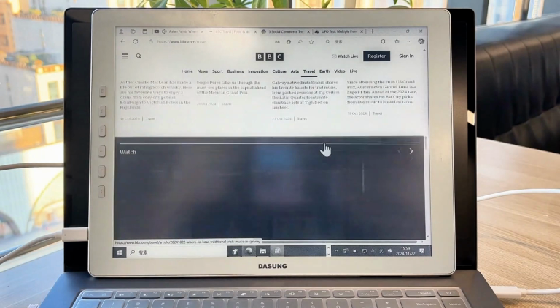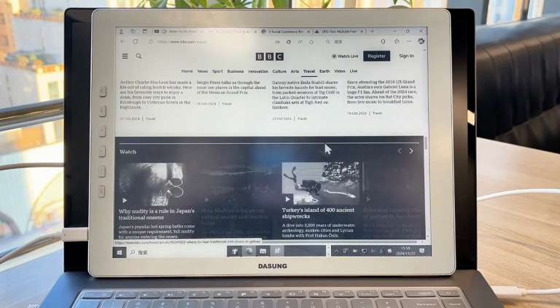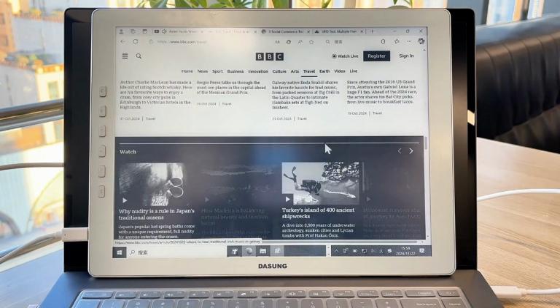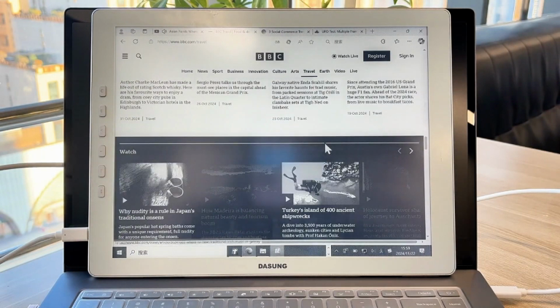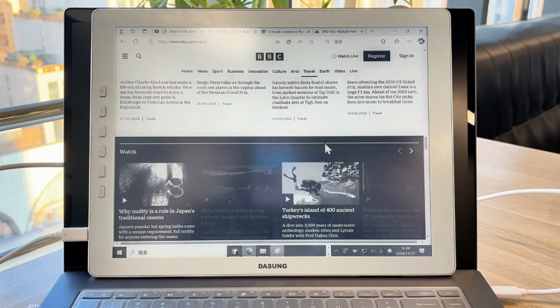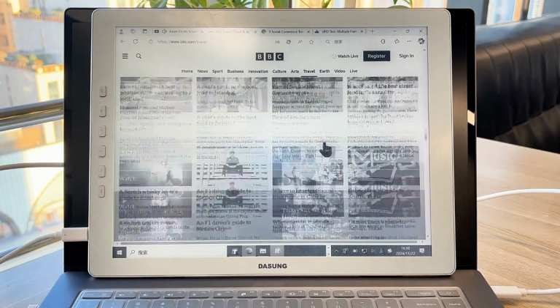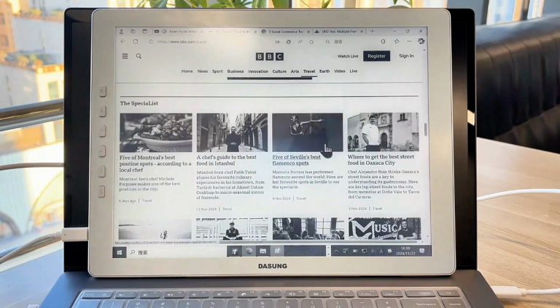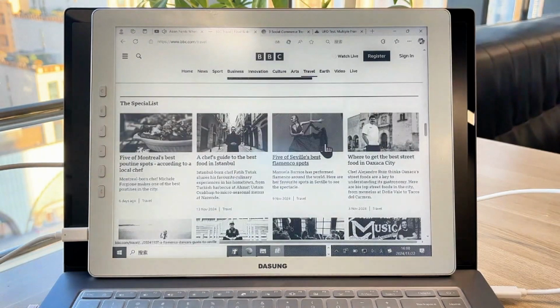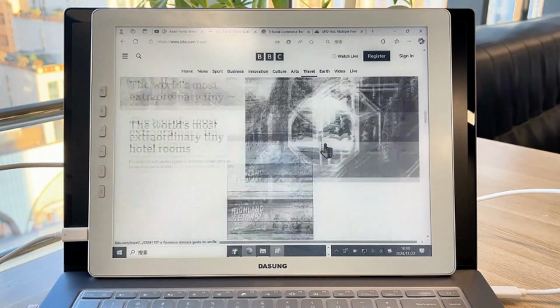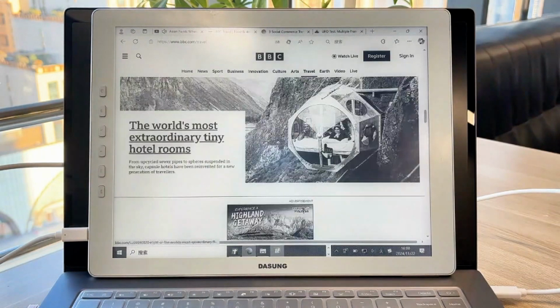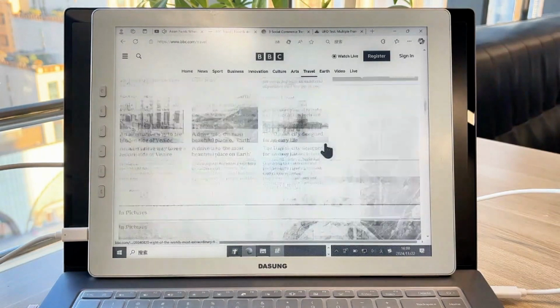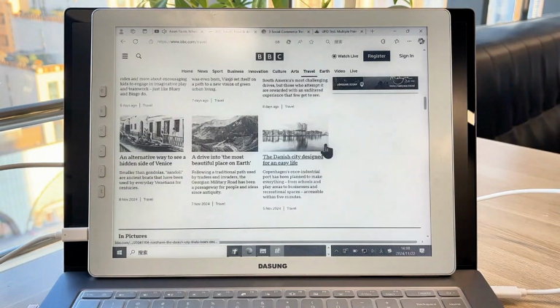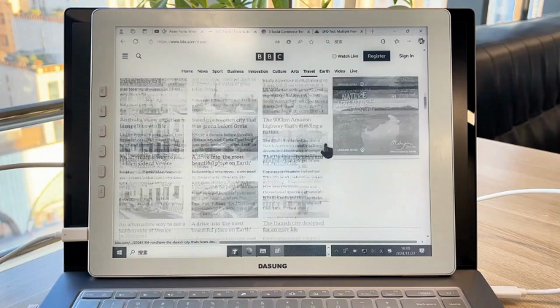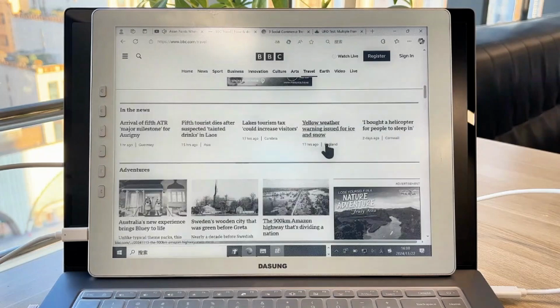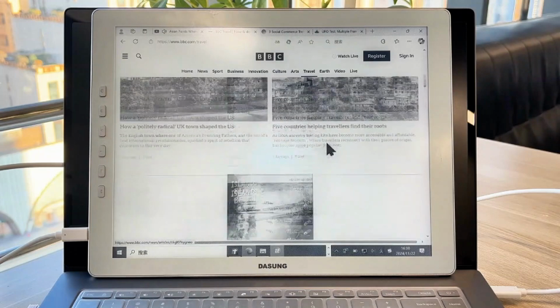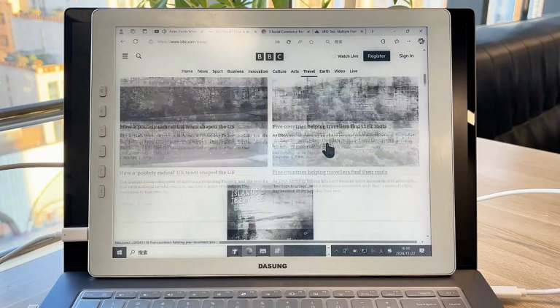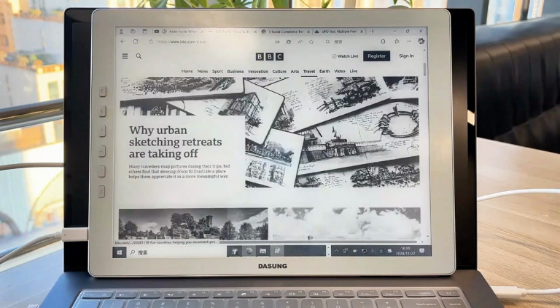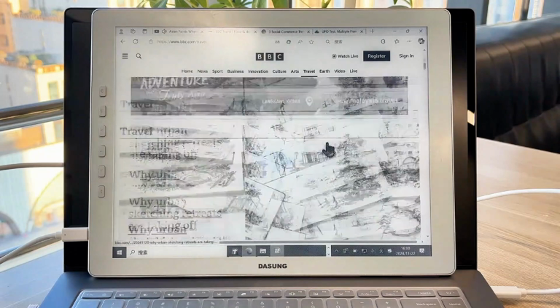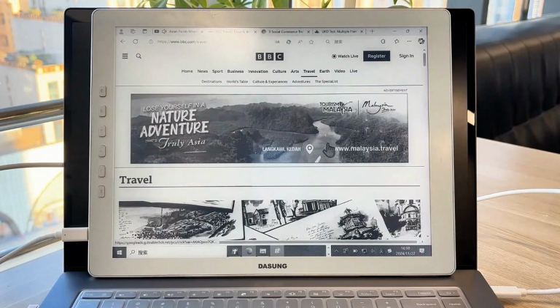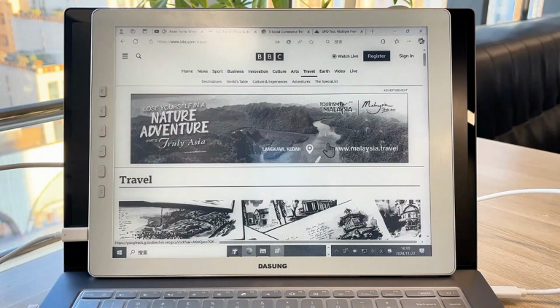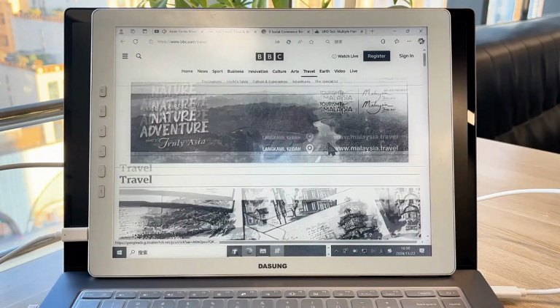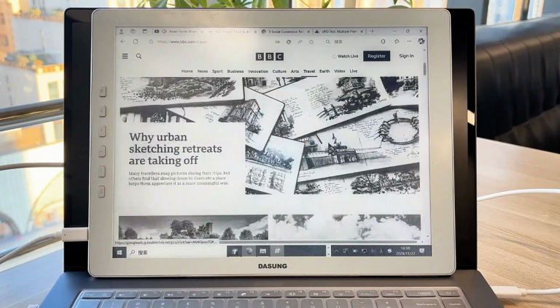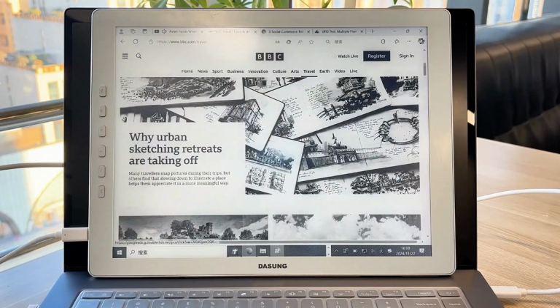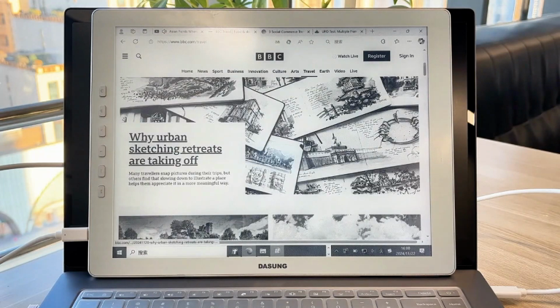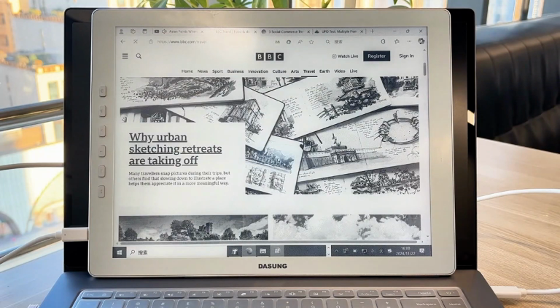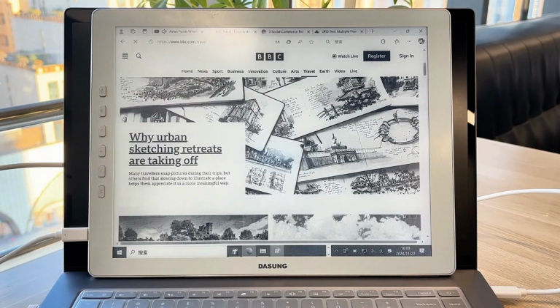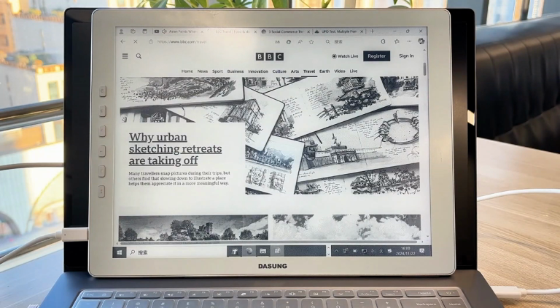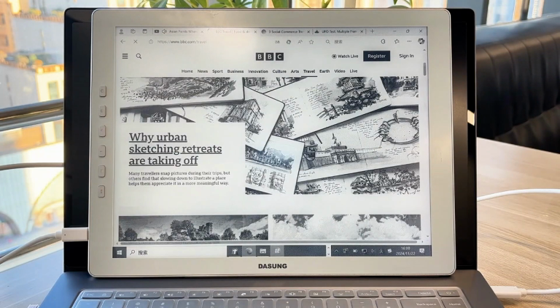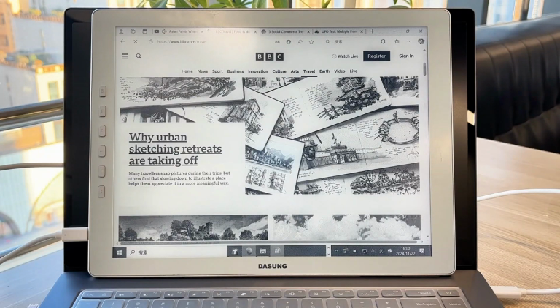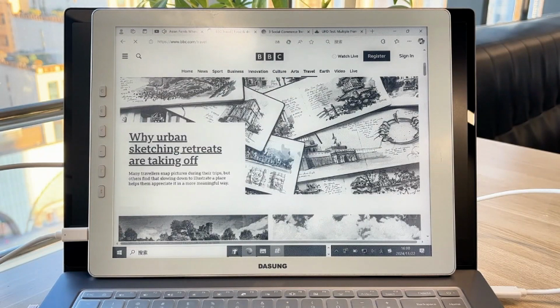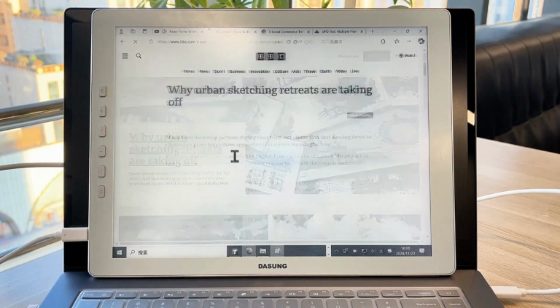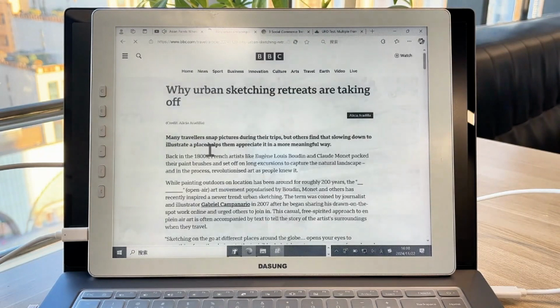I just slap this bad boy onto my laptop, and voila, I've got myself an e-ink laptop. It's the bomb, I tell ya.